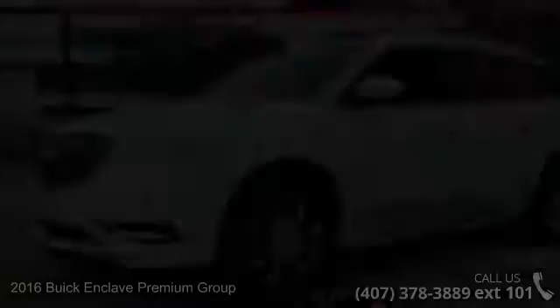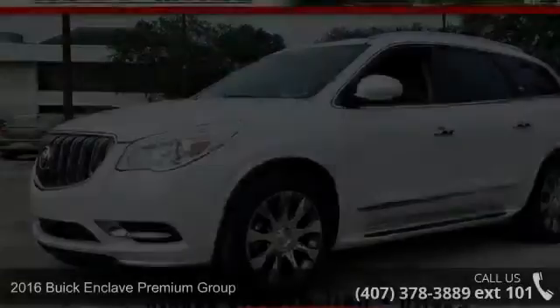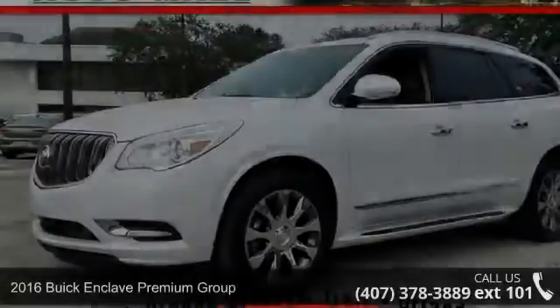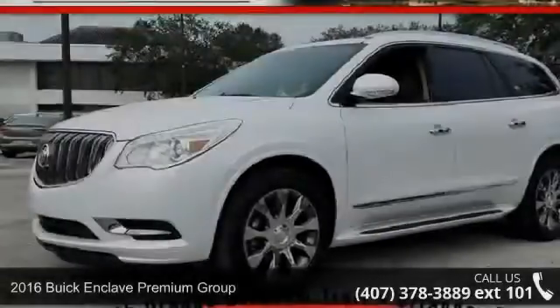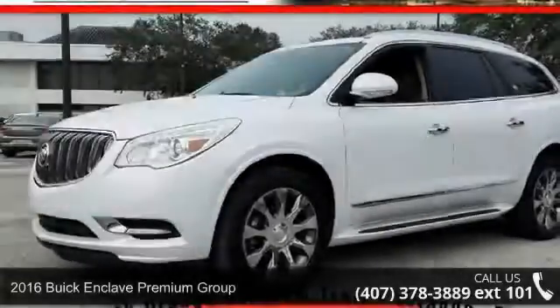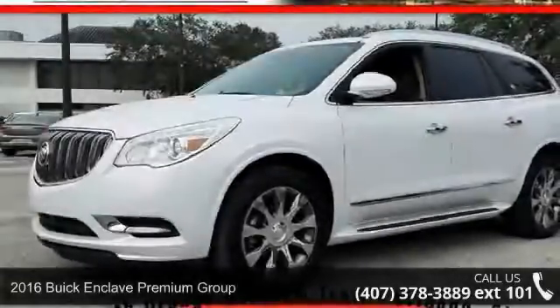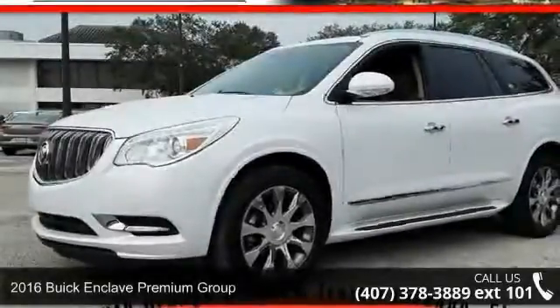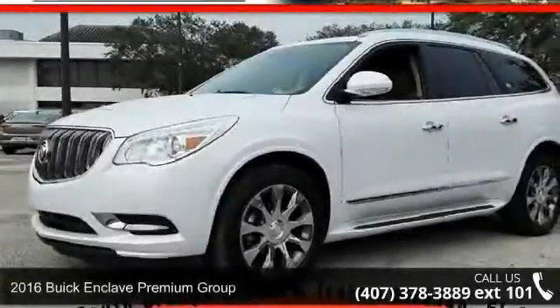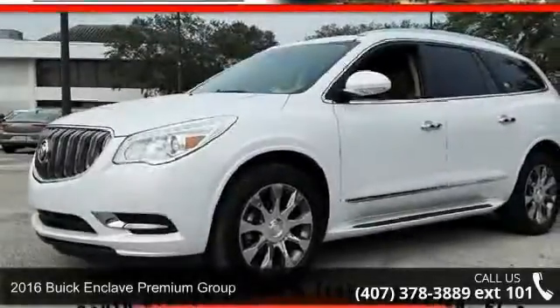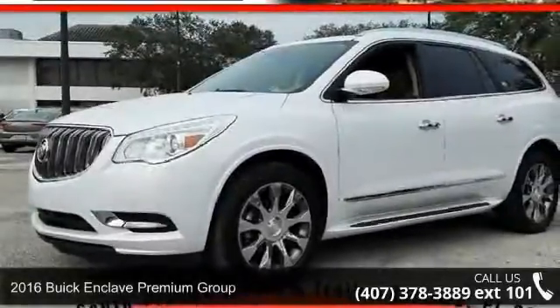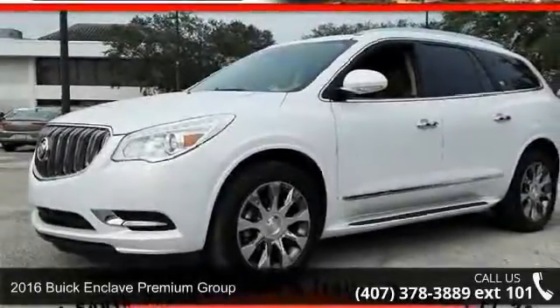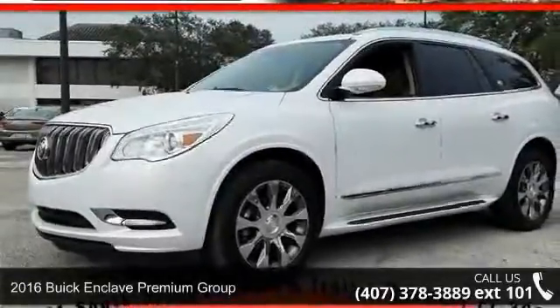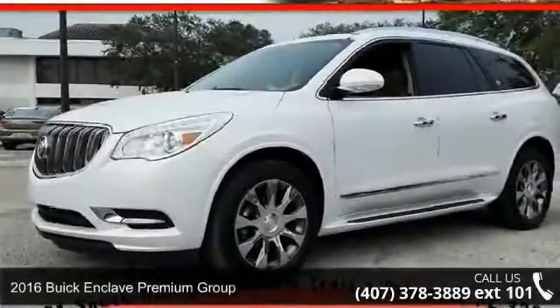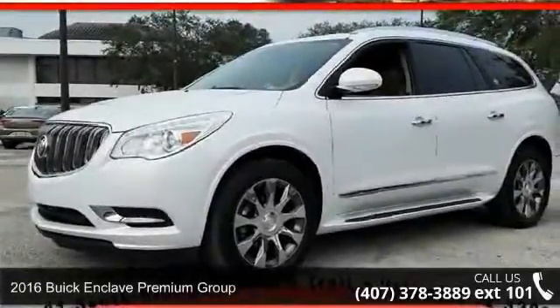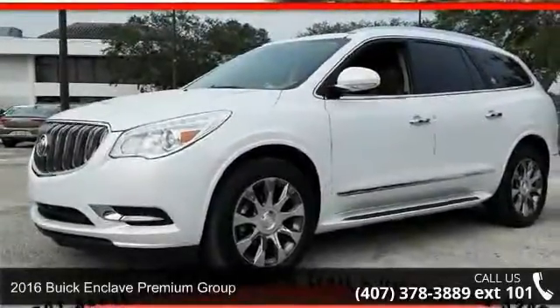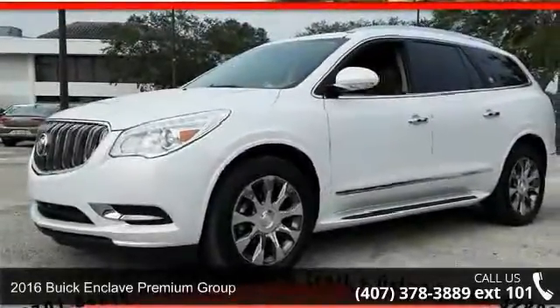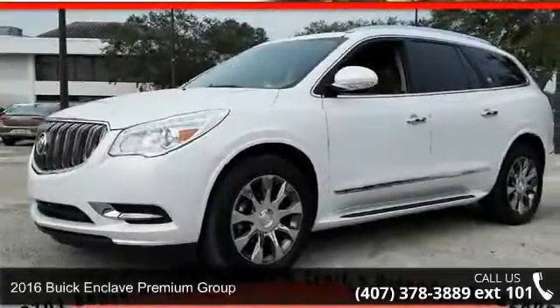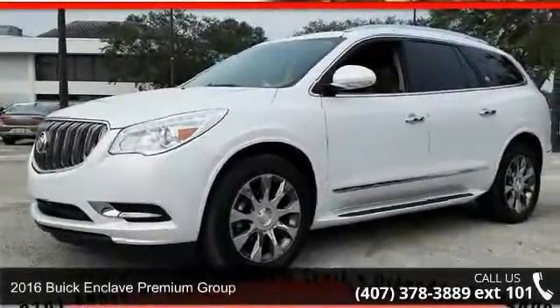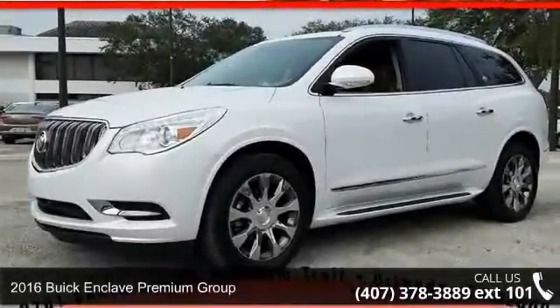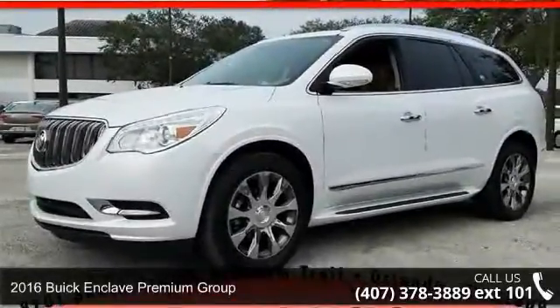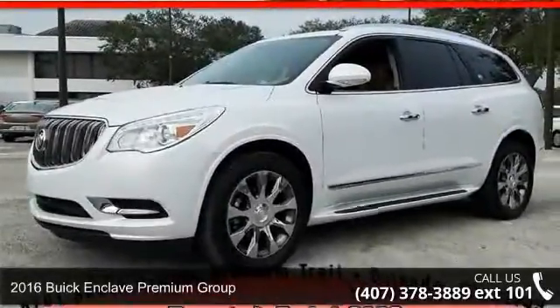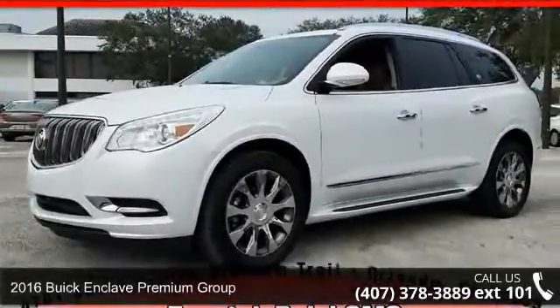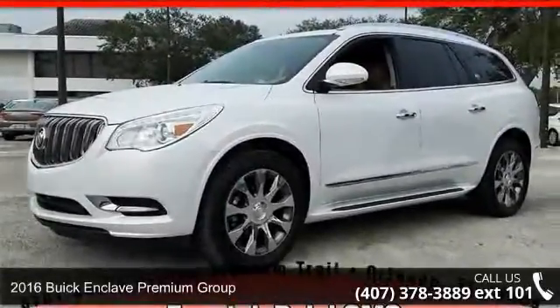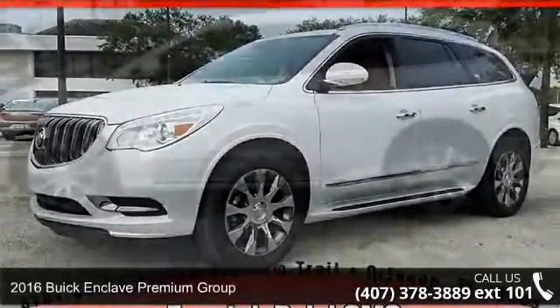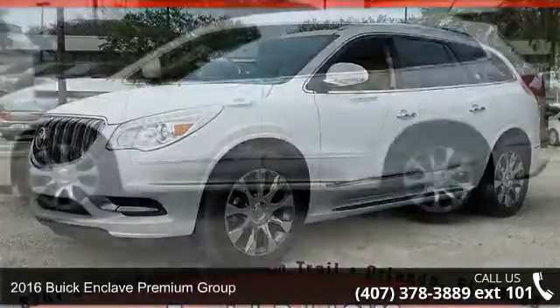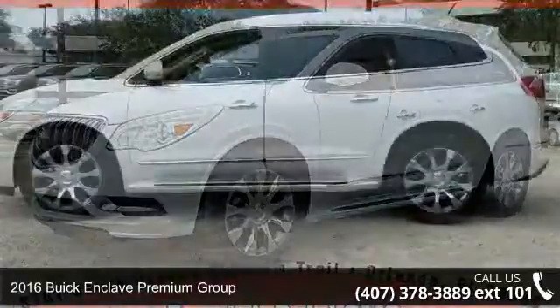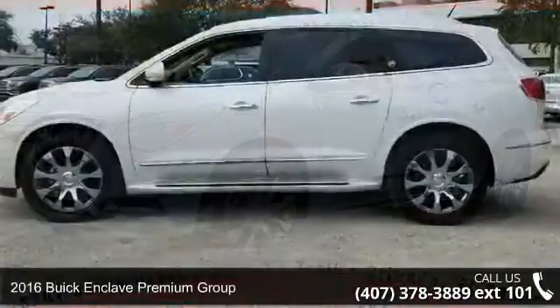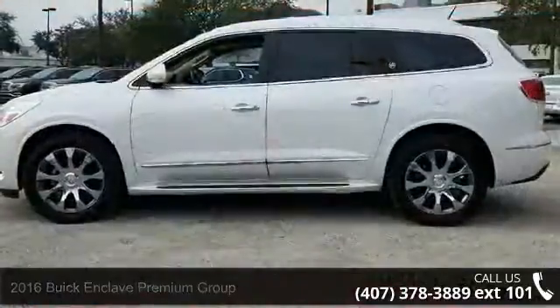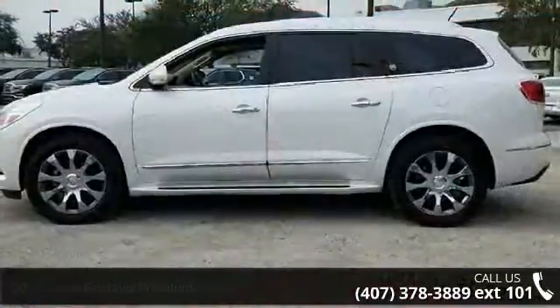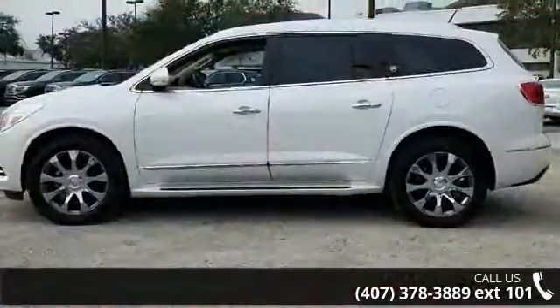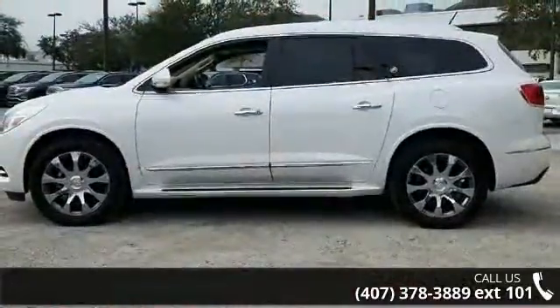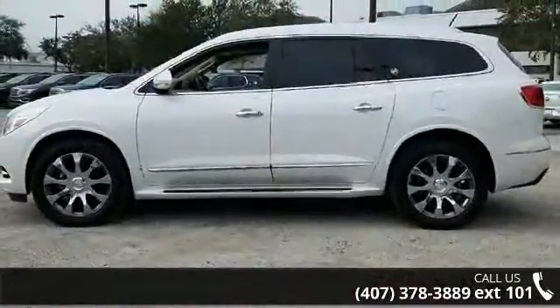Check out this 2016 Buick Enclave. If you are looking for a first-rate auto, this one could be yours today.